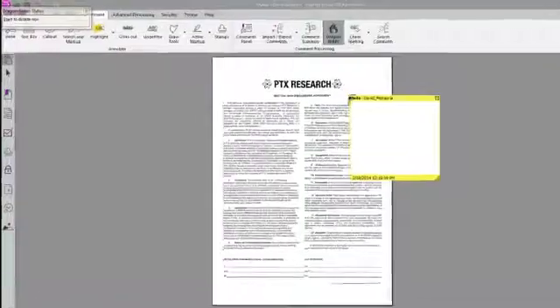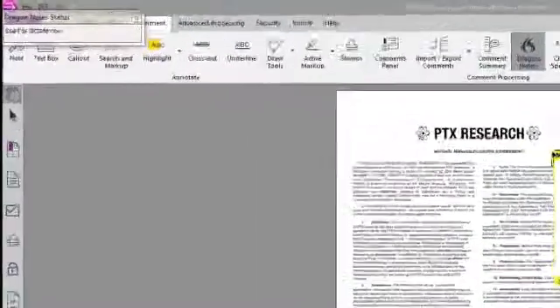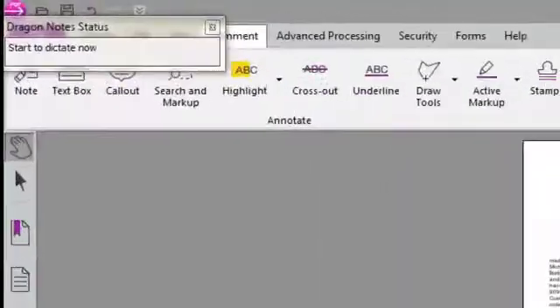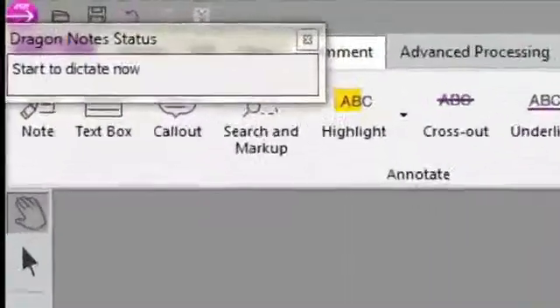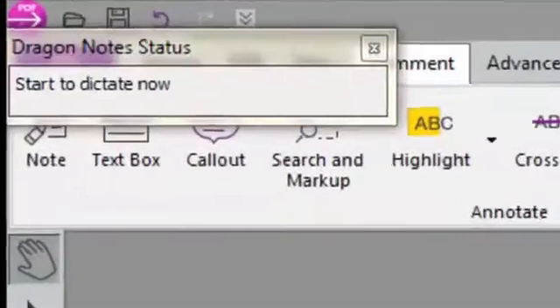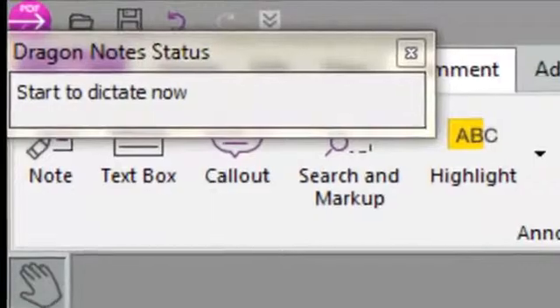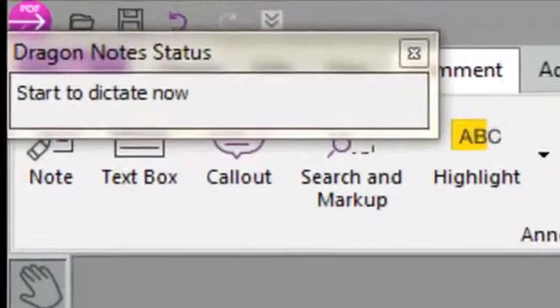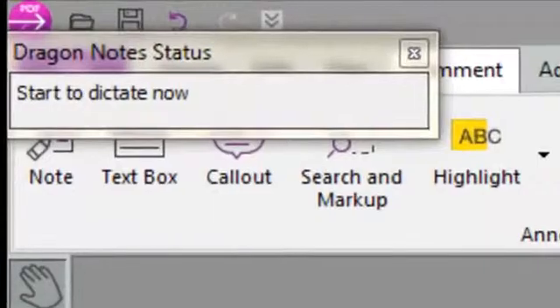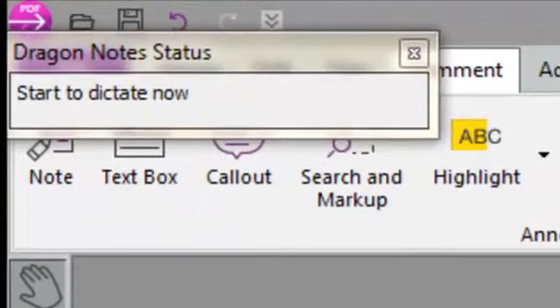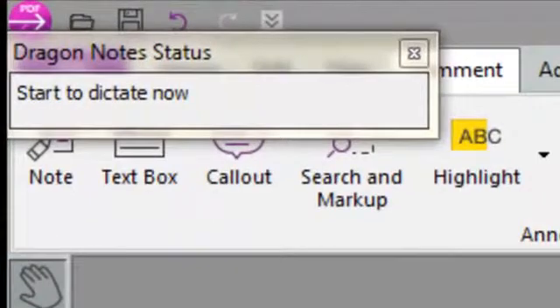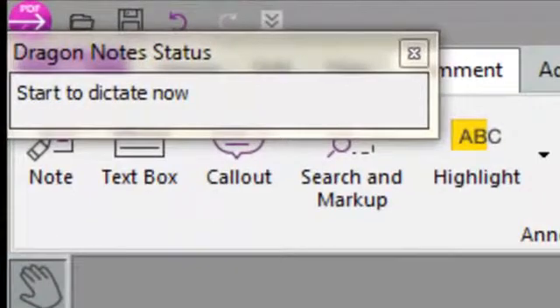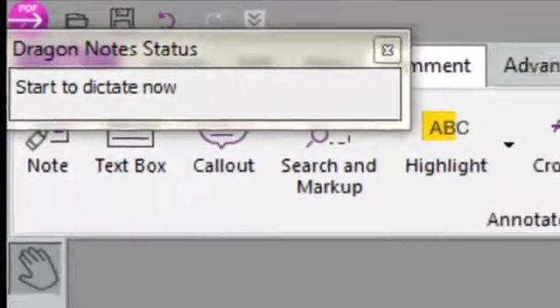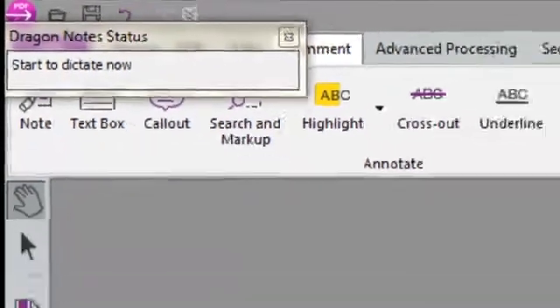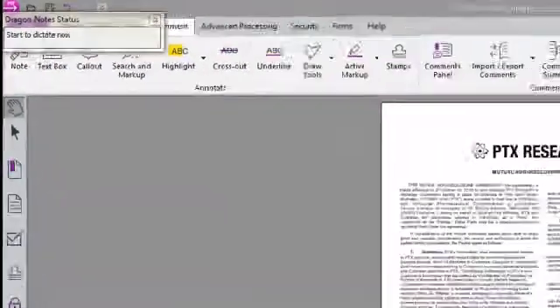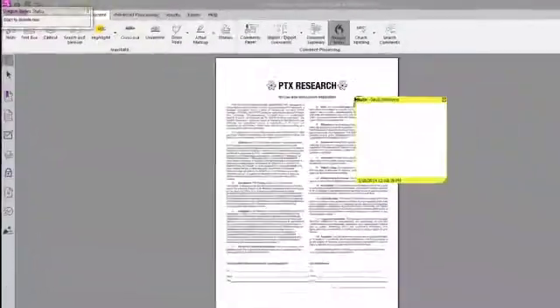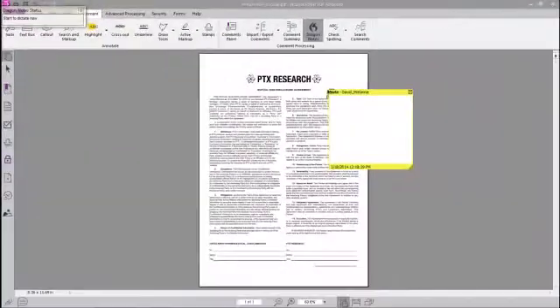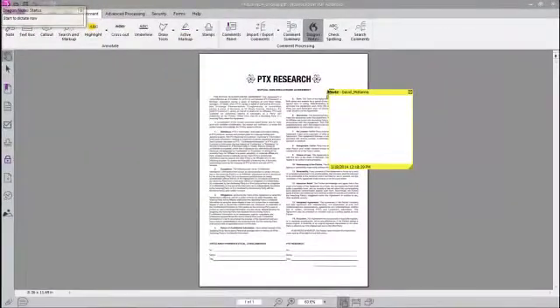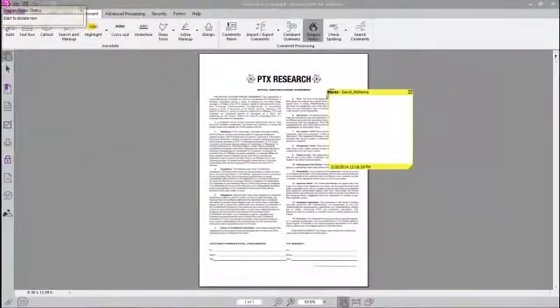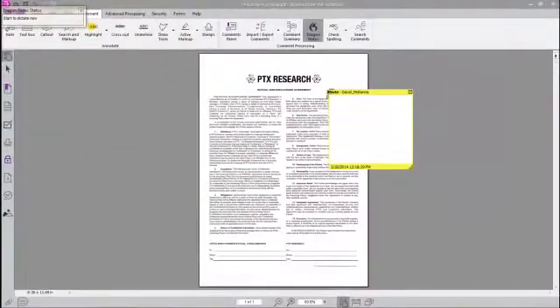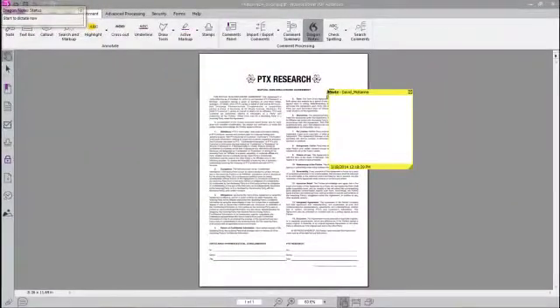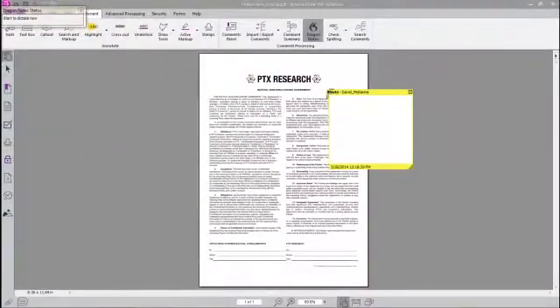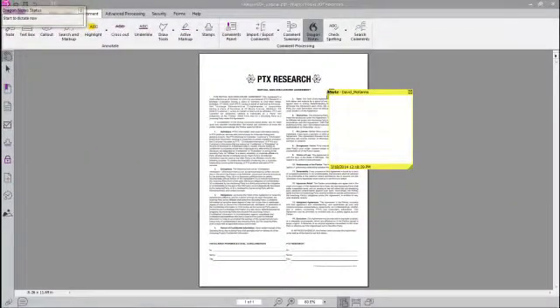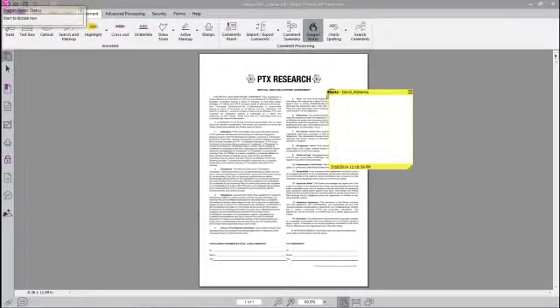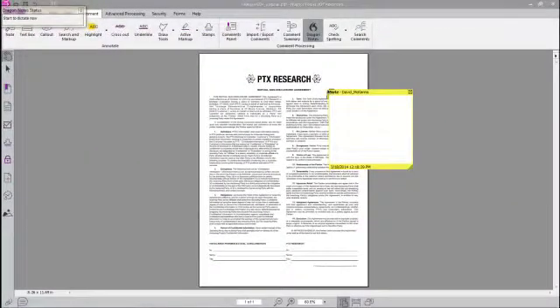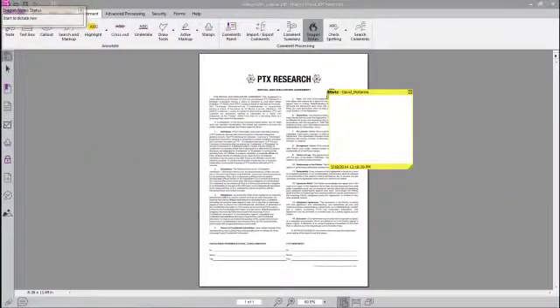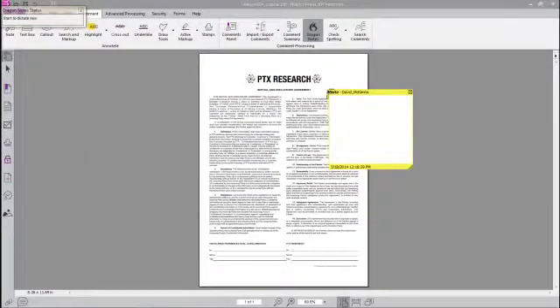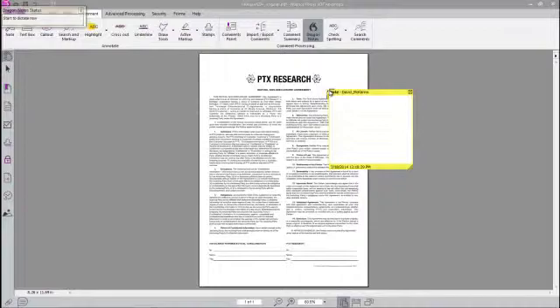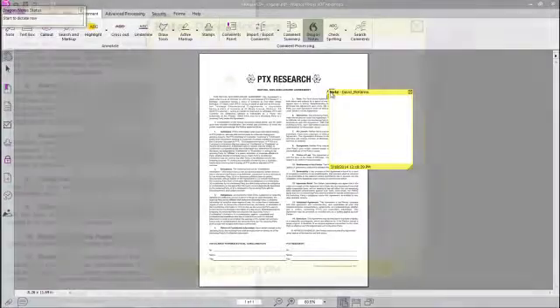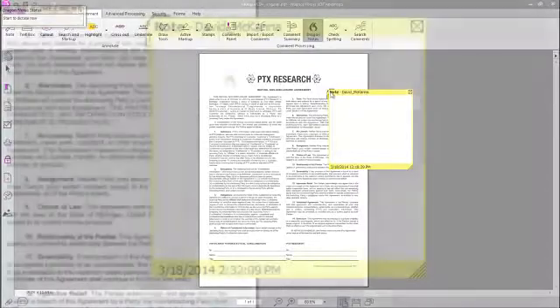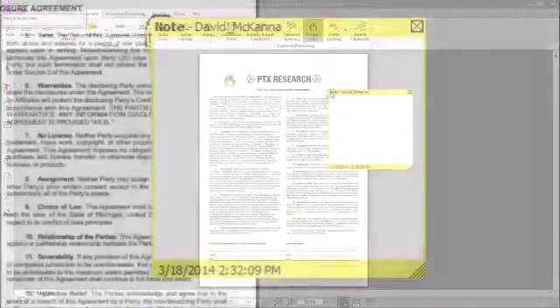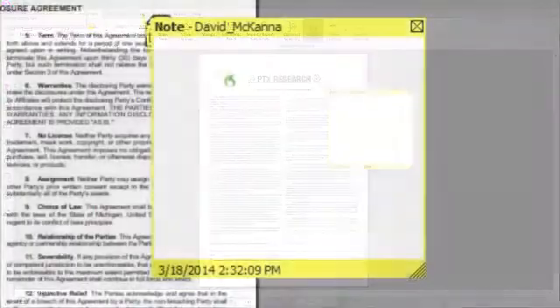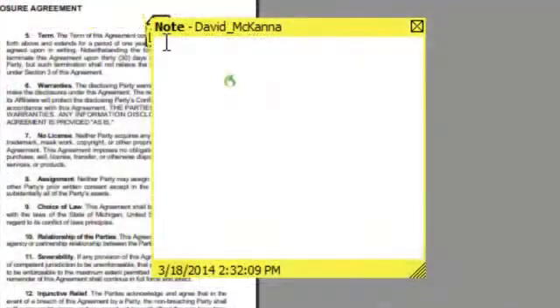The Dragon Notes status box in the upper left-hand corner indicates Dragon is ready to record and I can start to dictate now. Let's see how it works.